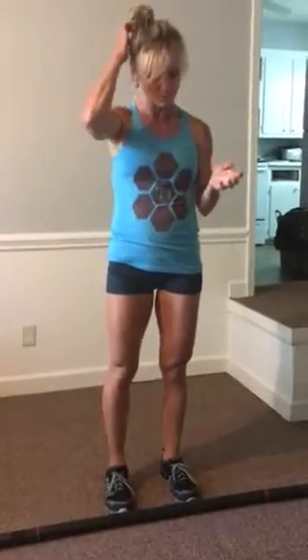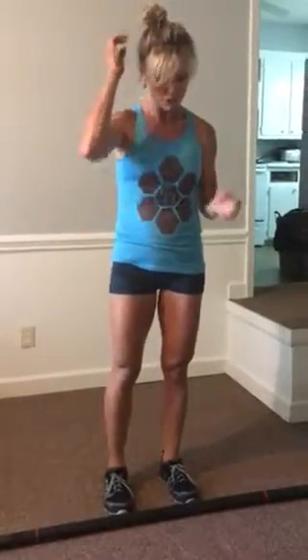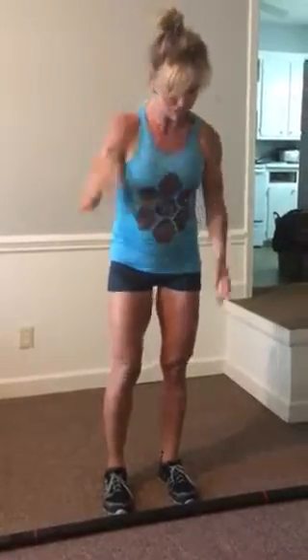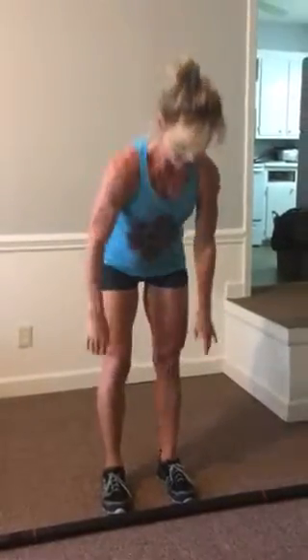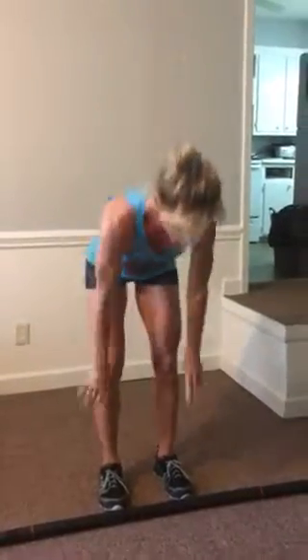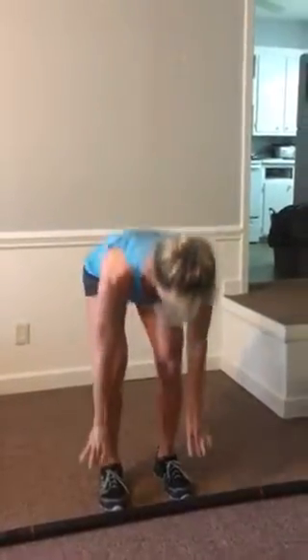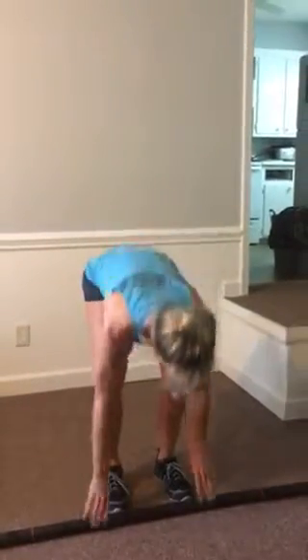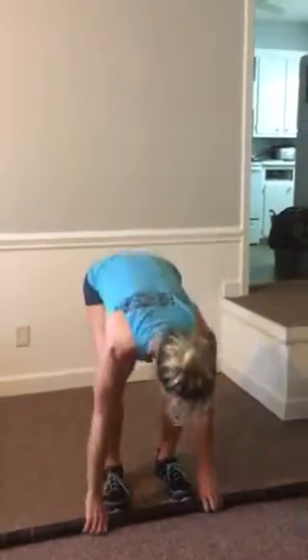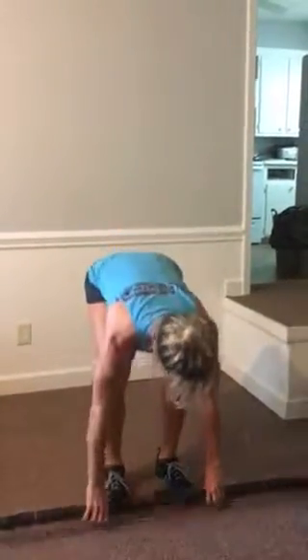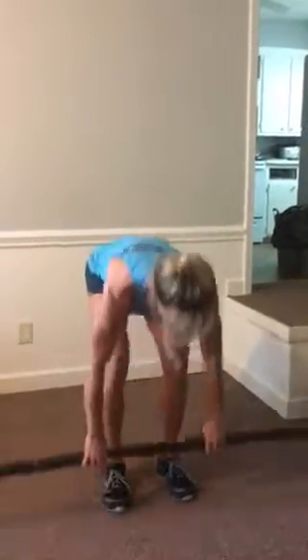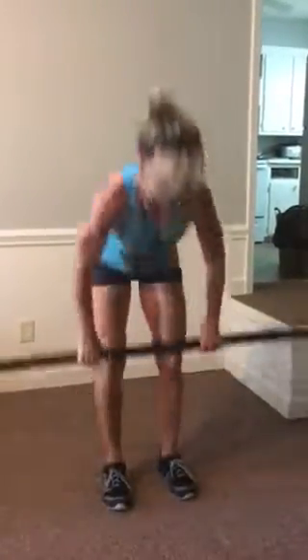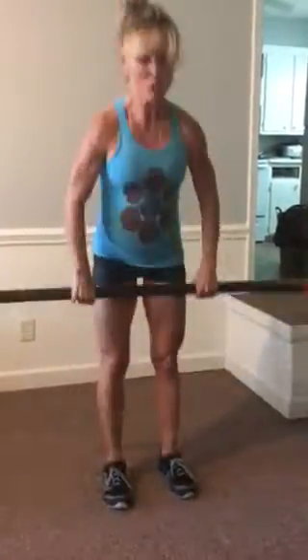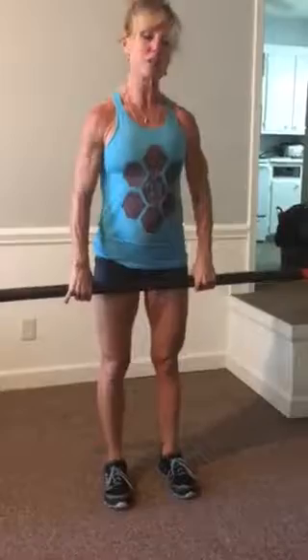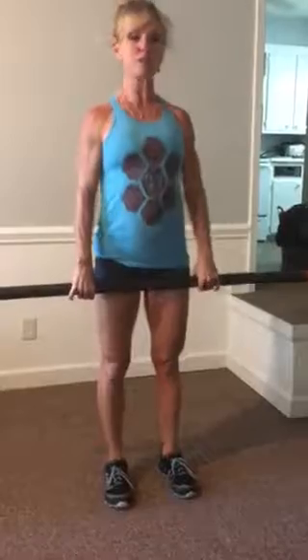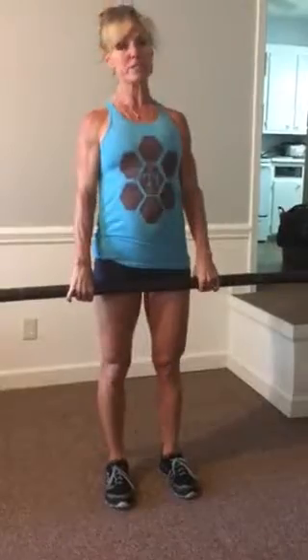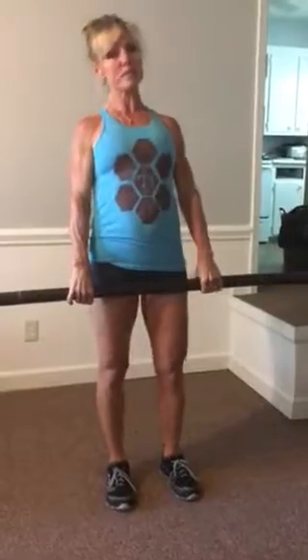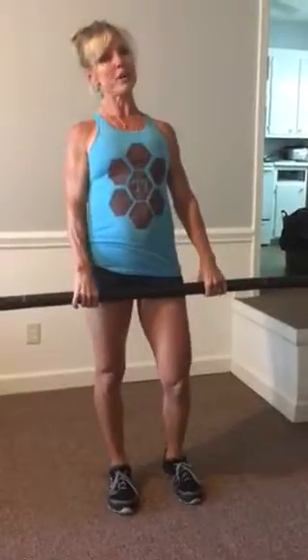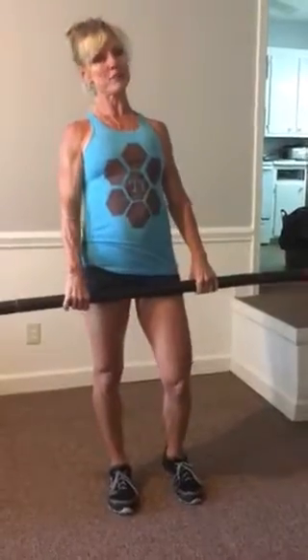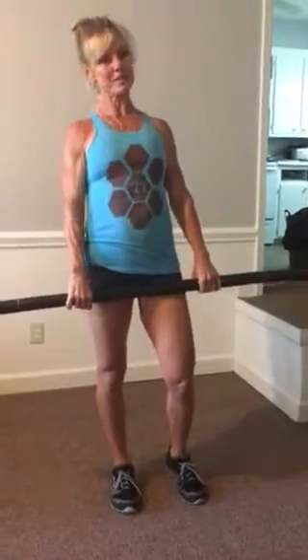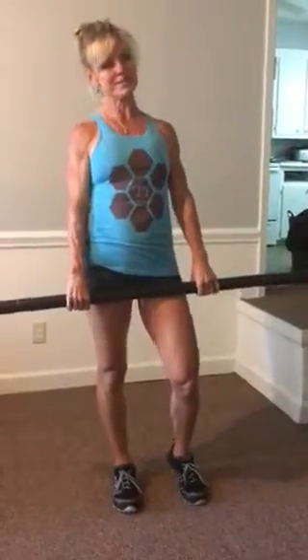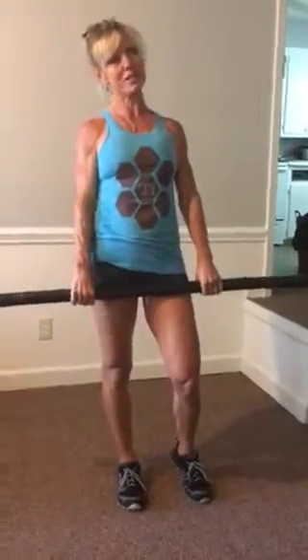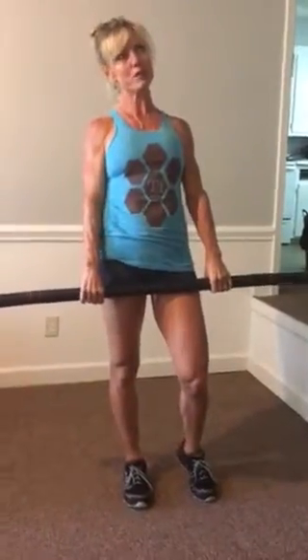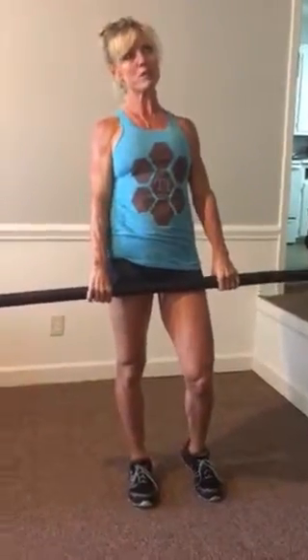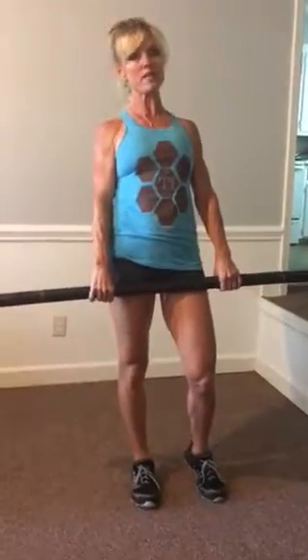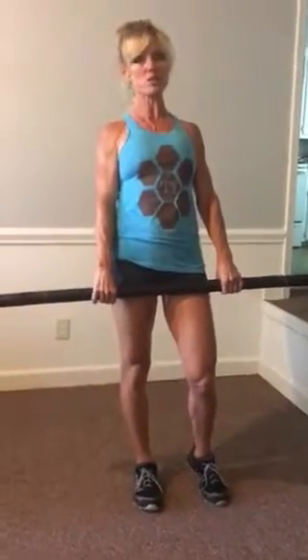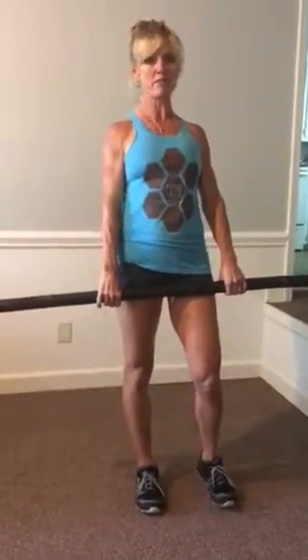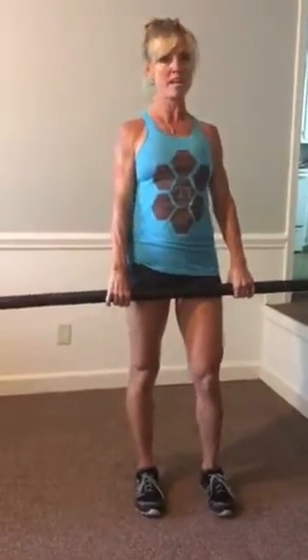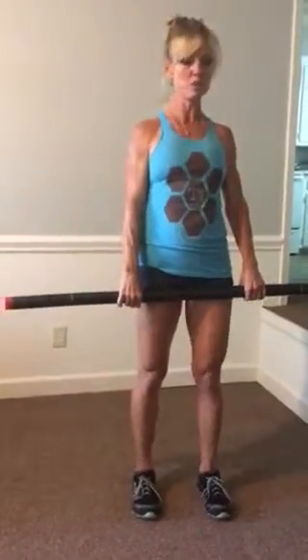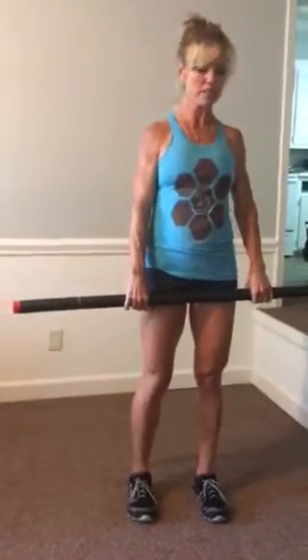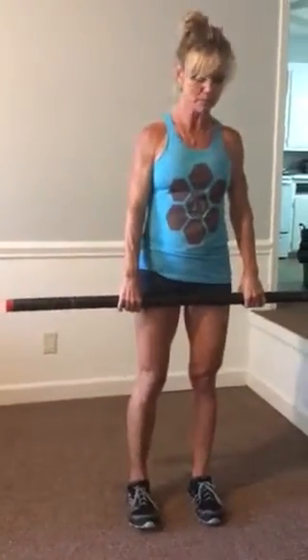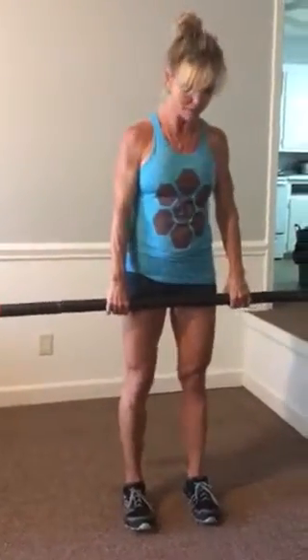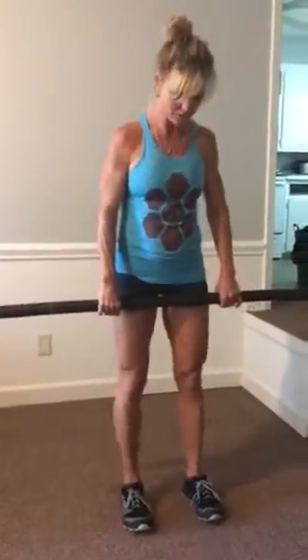What I'm going to do is demonstrate with the bar. You're going to be using a bar today, hopefully. You can get away with weights — you'll have to handle the weight a little bit differently.